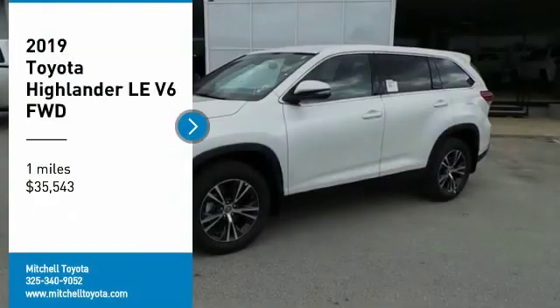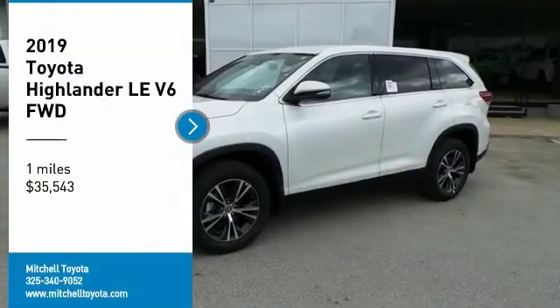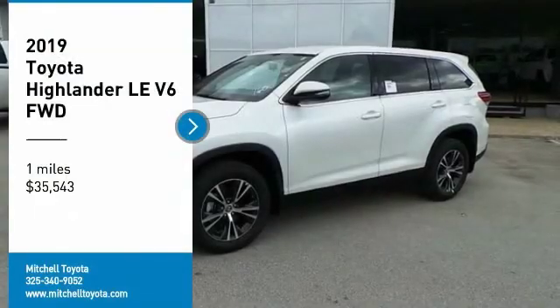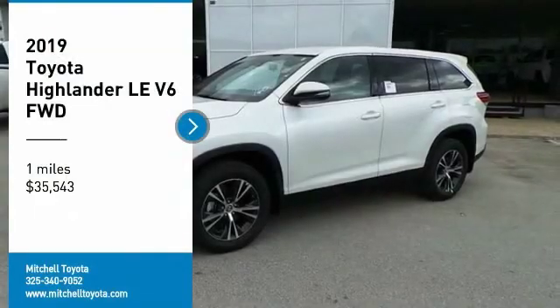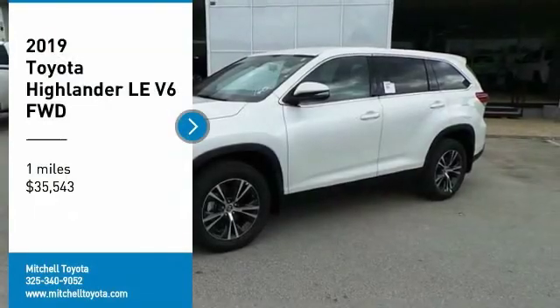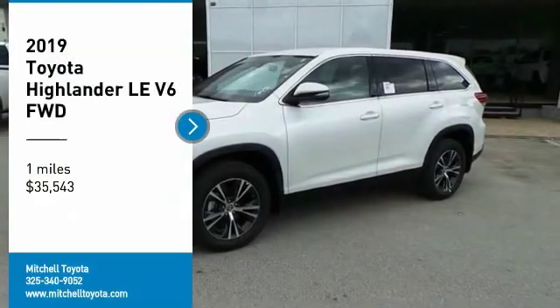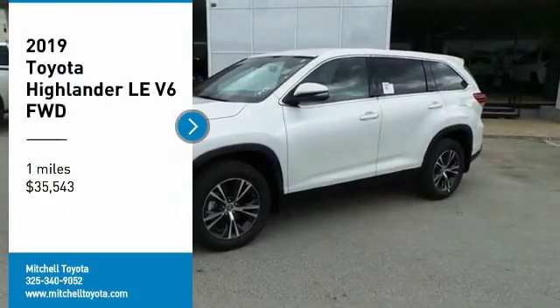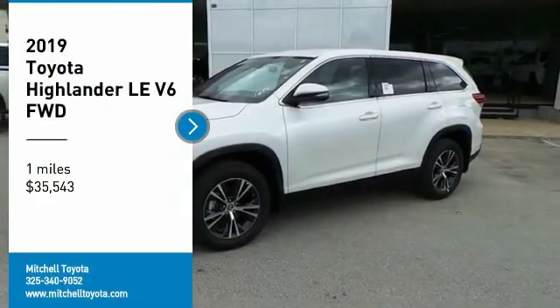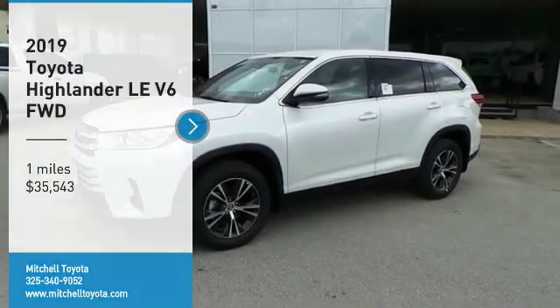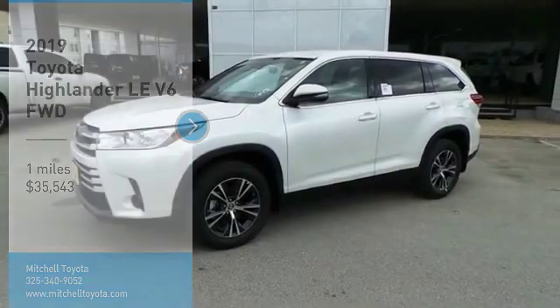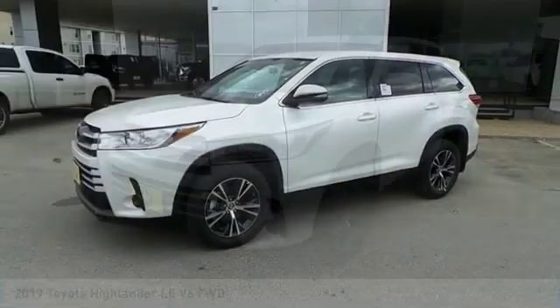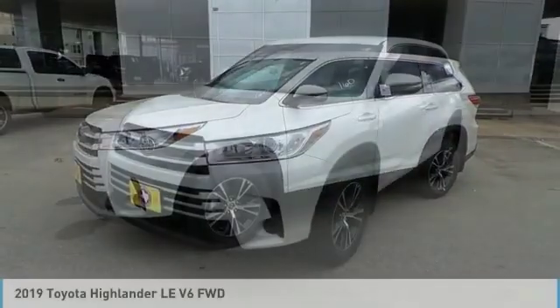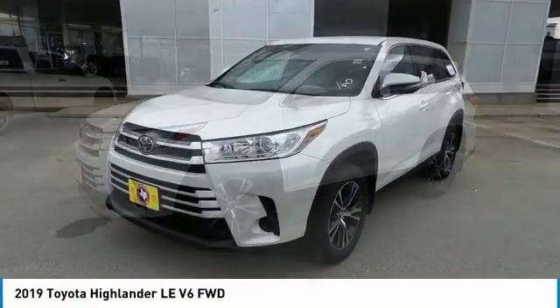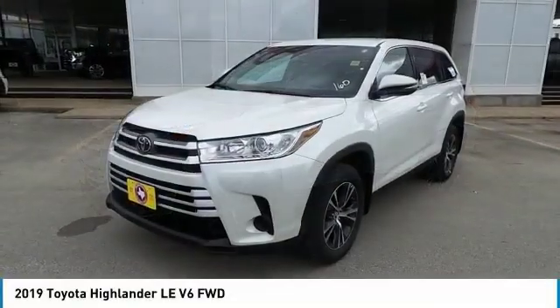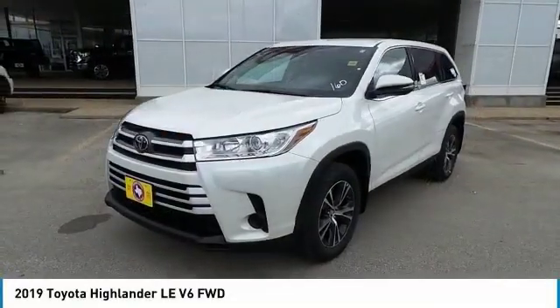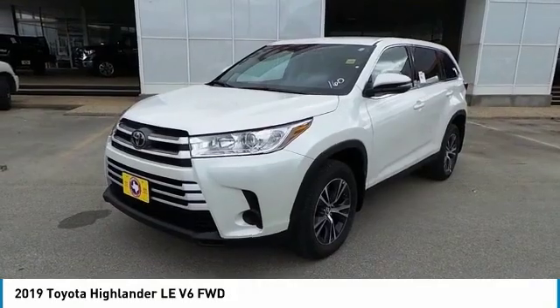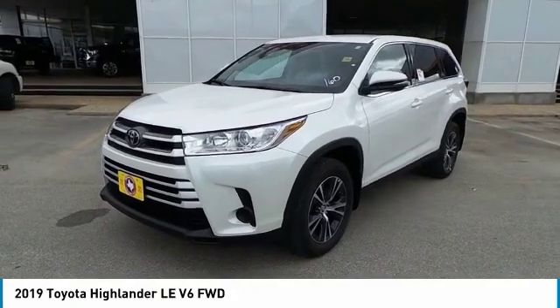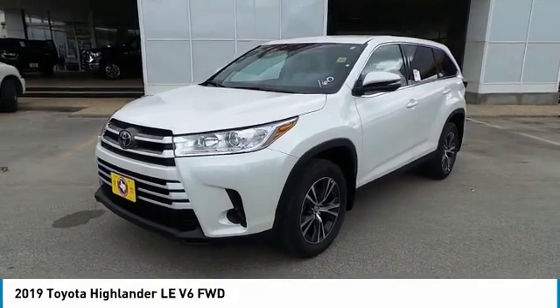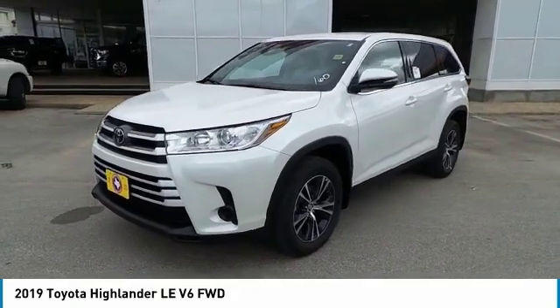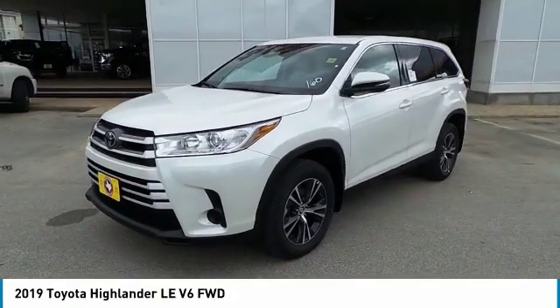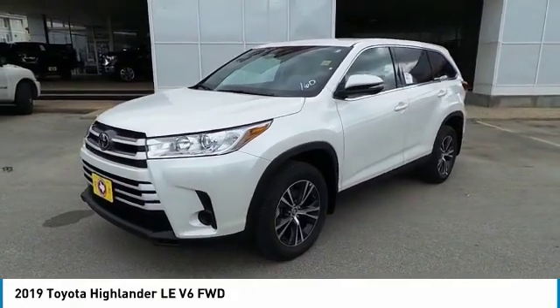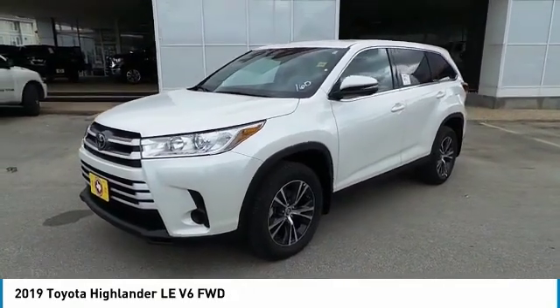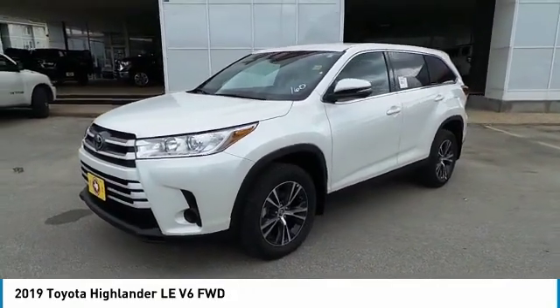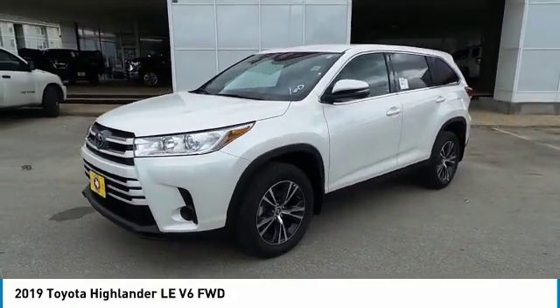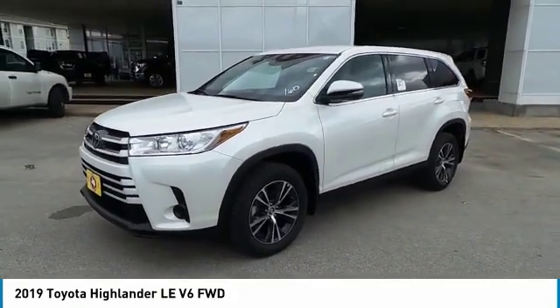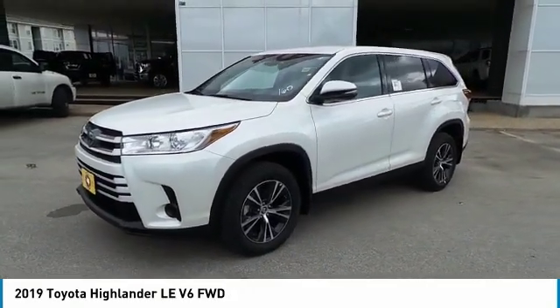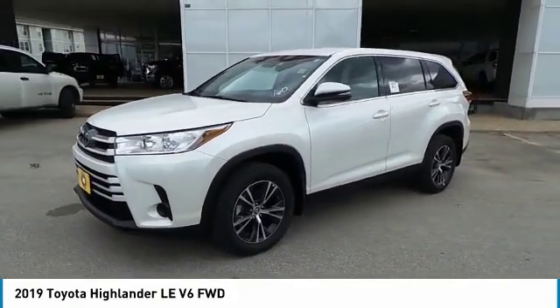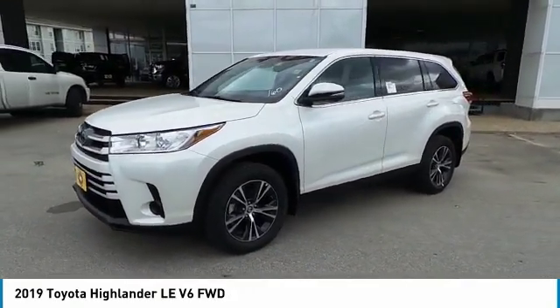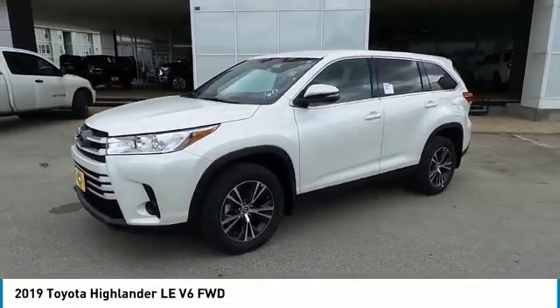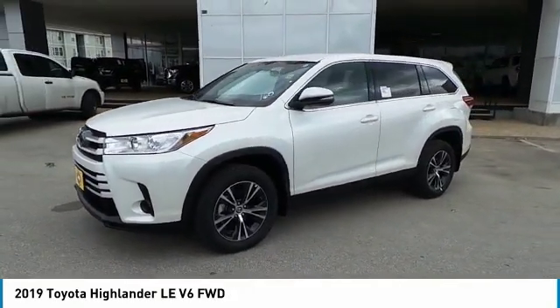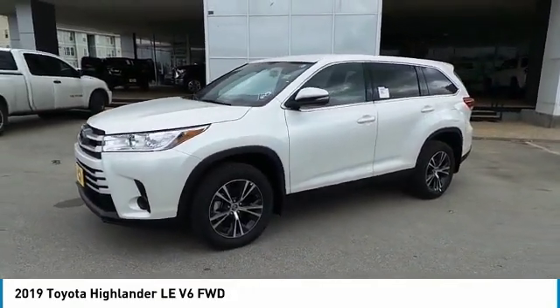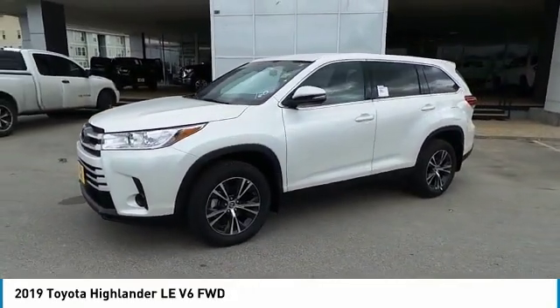Make a great choice today with the 2019 Highlander. The Highlander is the SUV that's thought of everything.